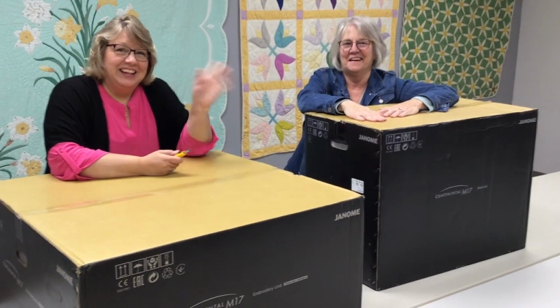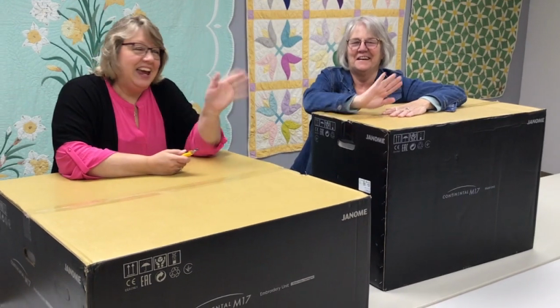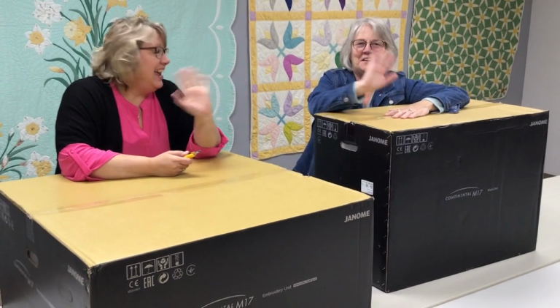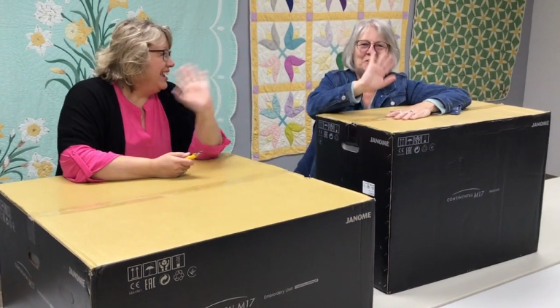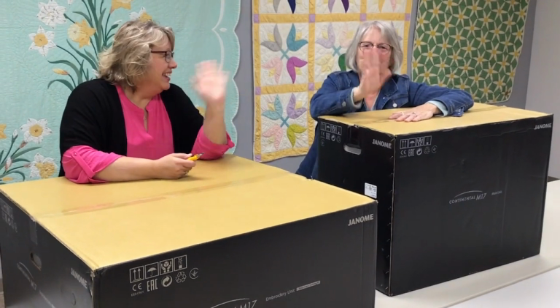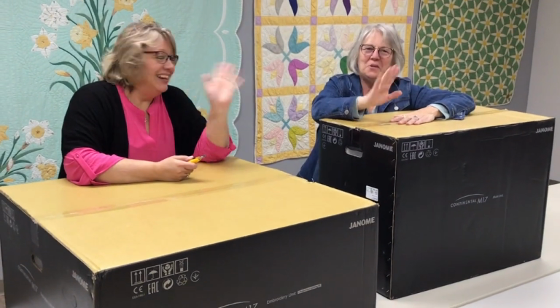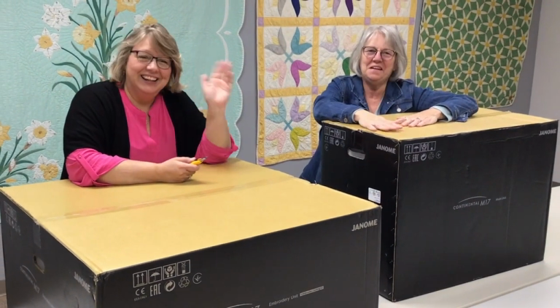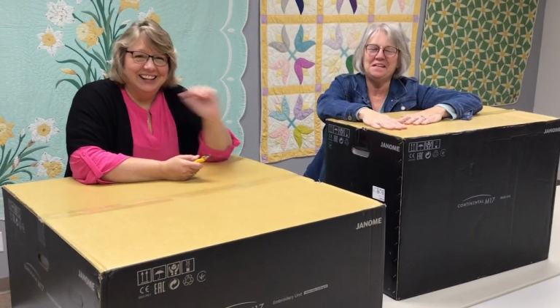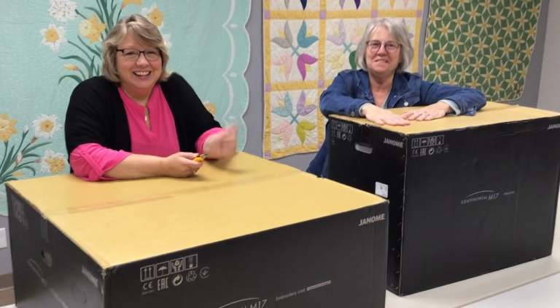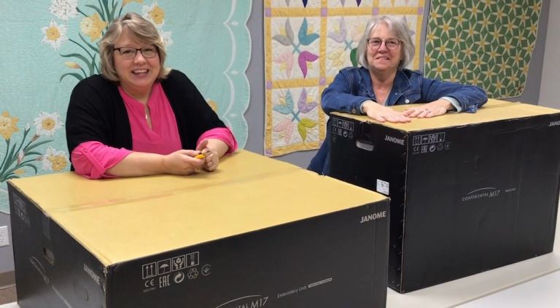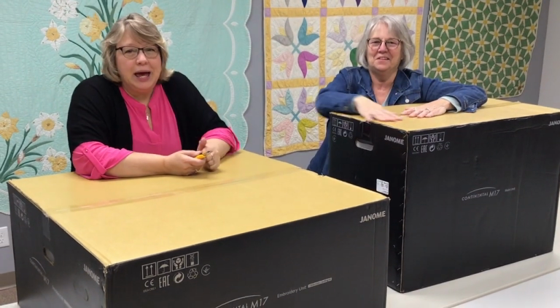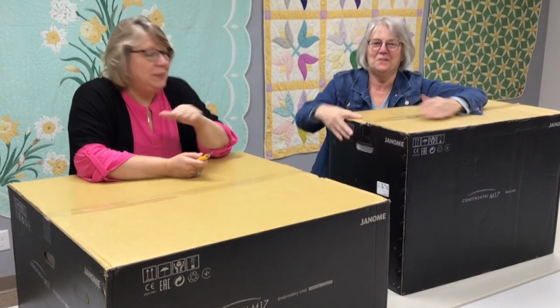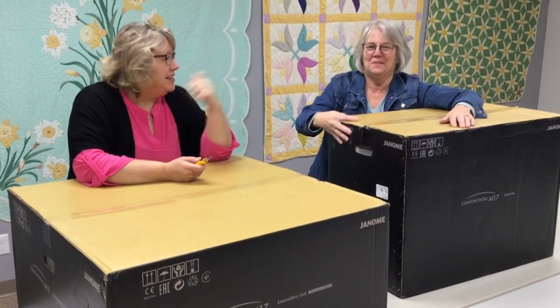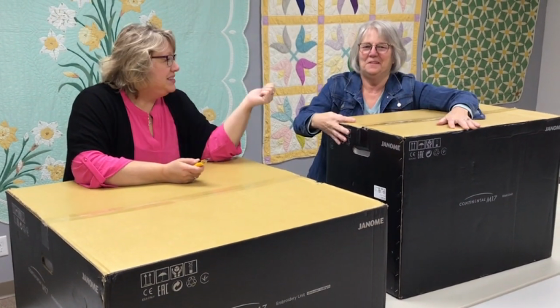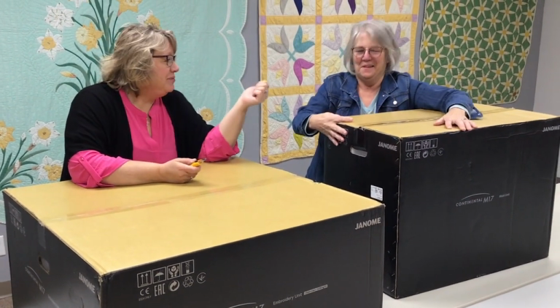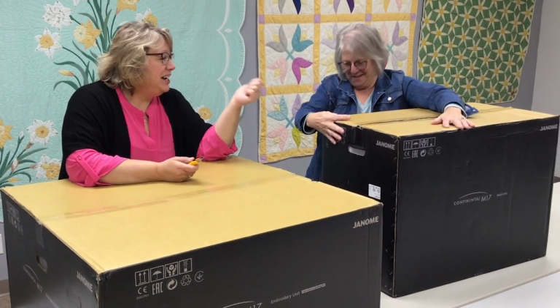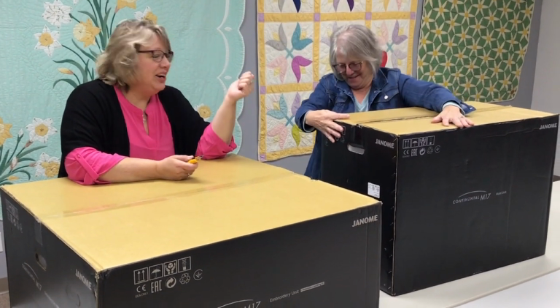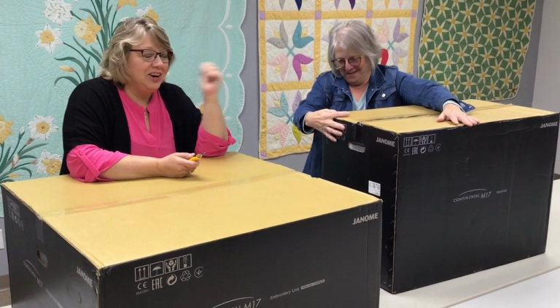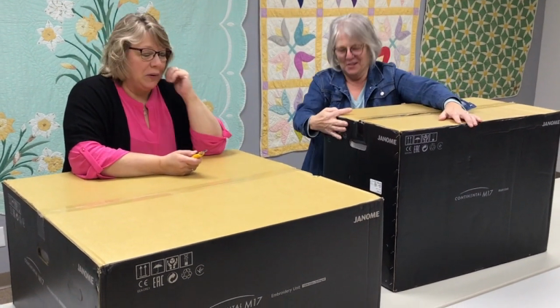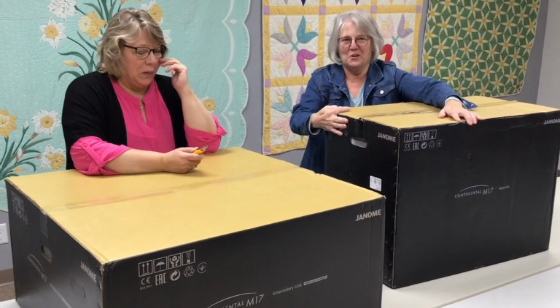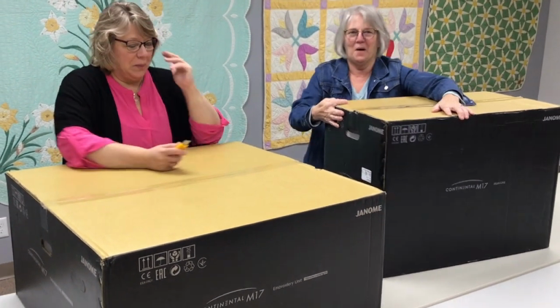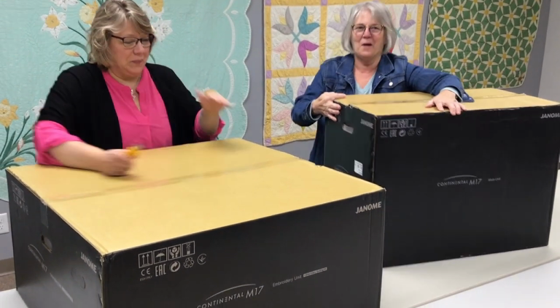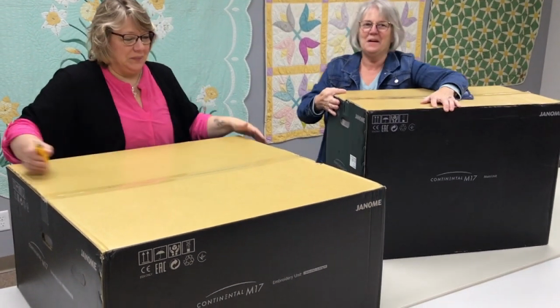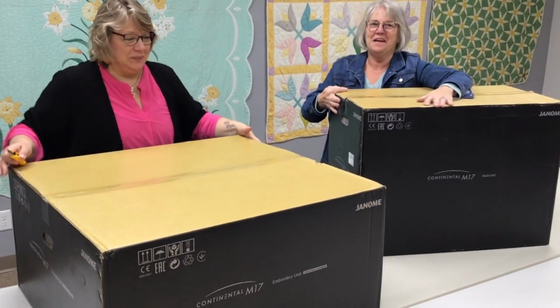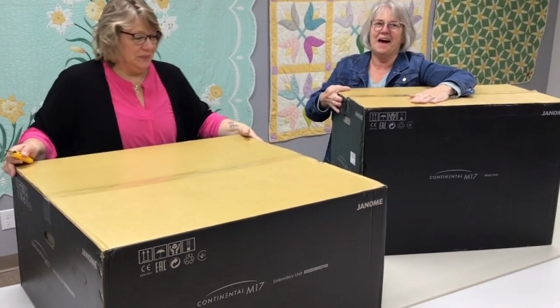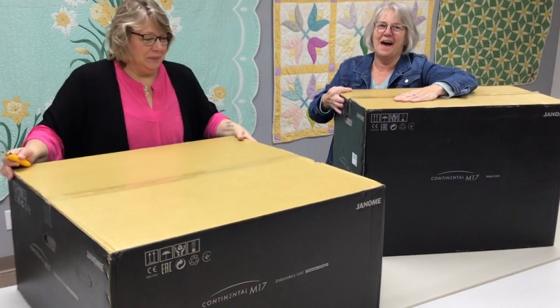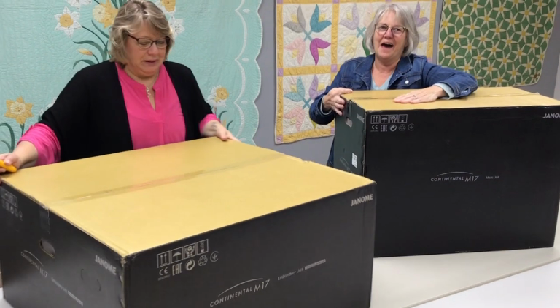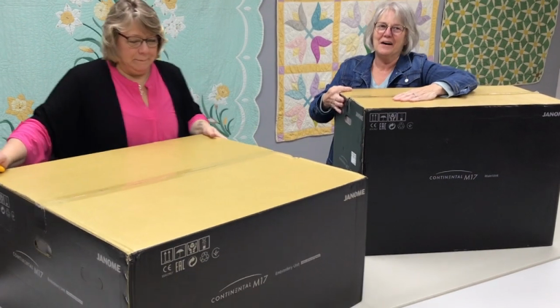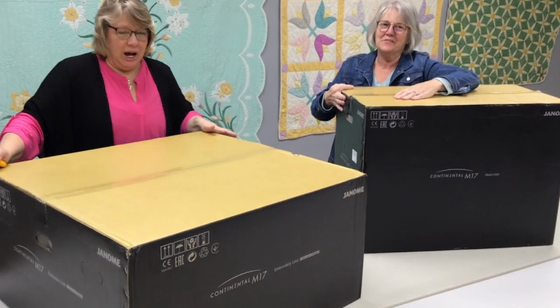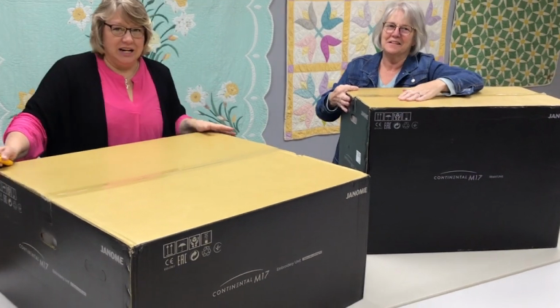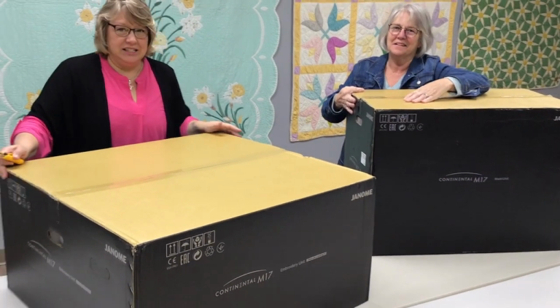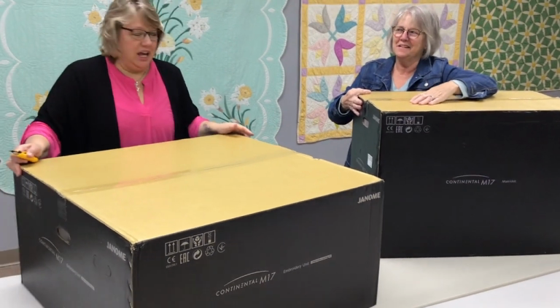Hey! Good morning! Kathy and Stephanie here. Look what we have! Boxes!